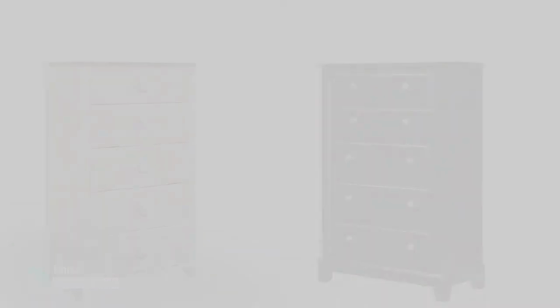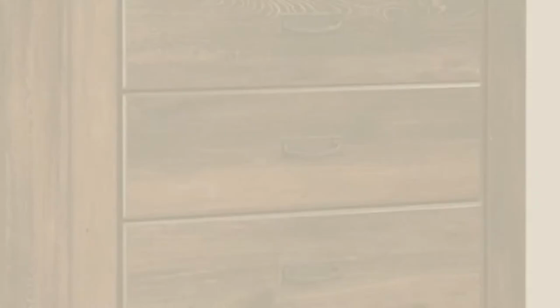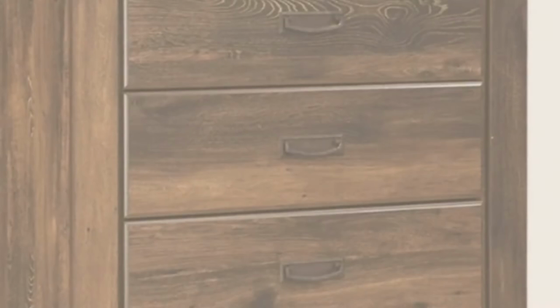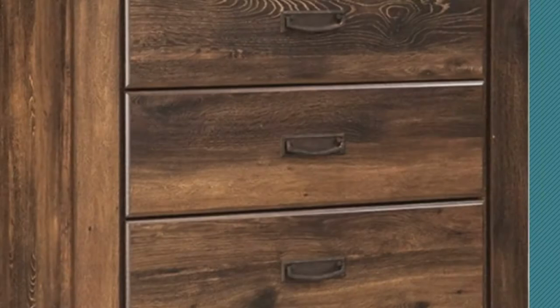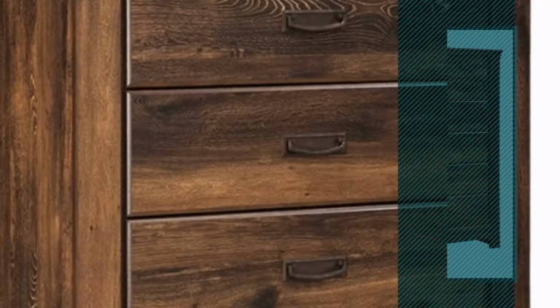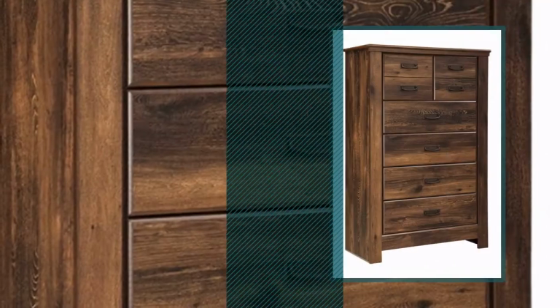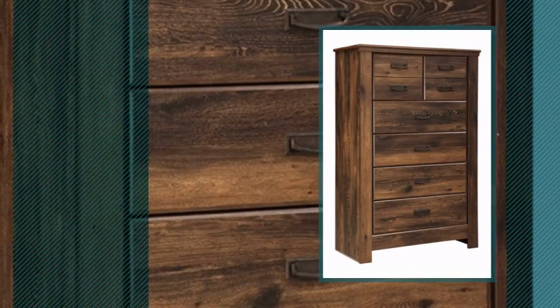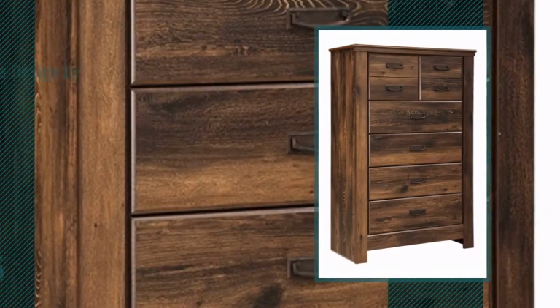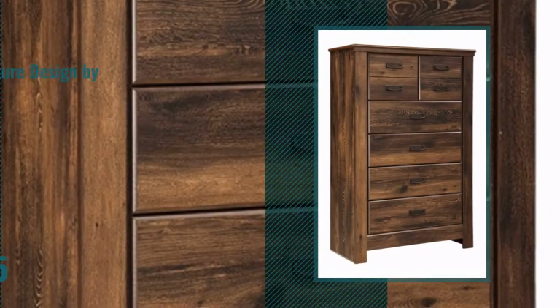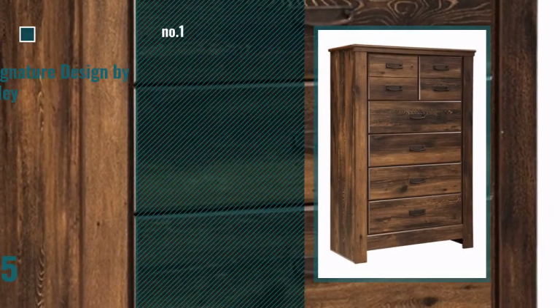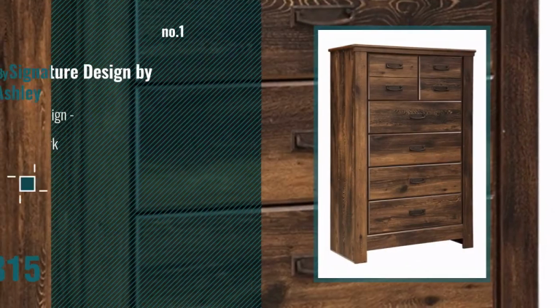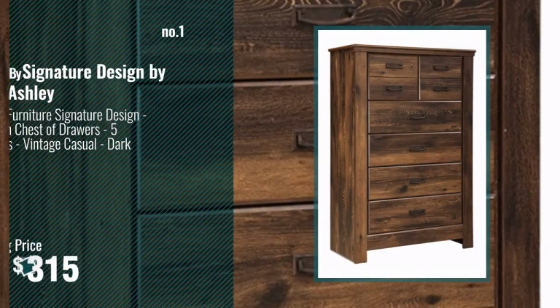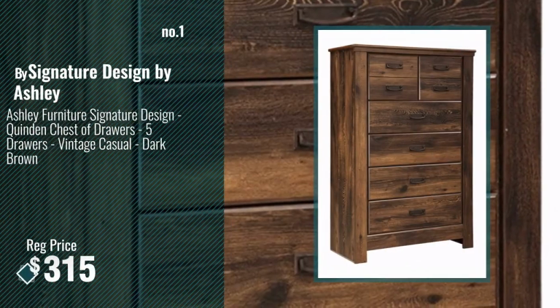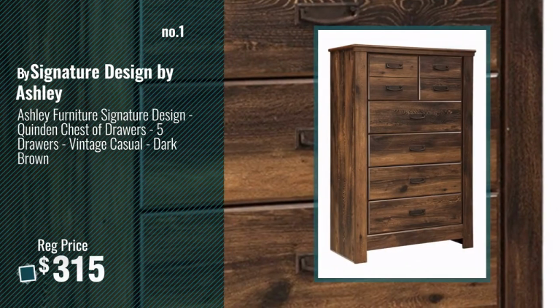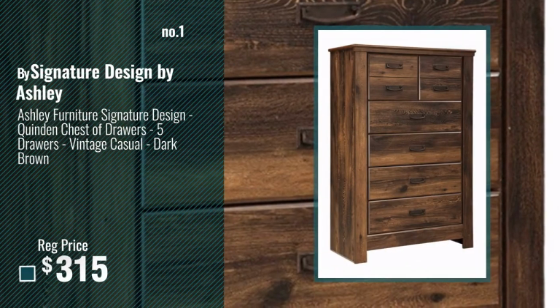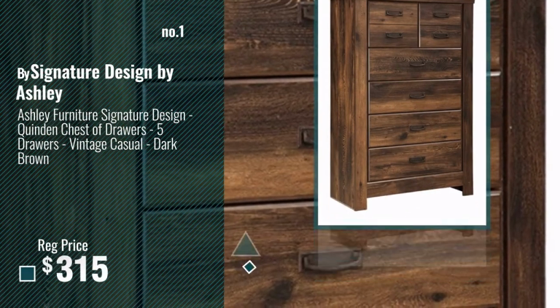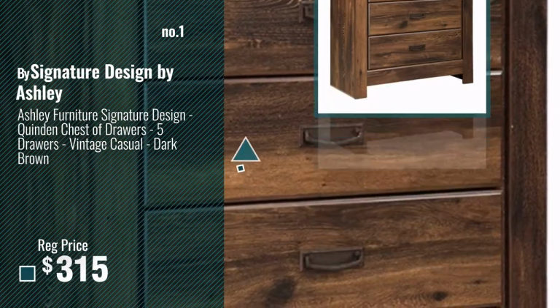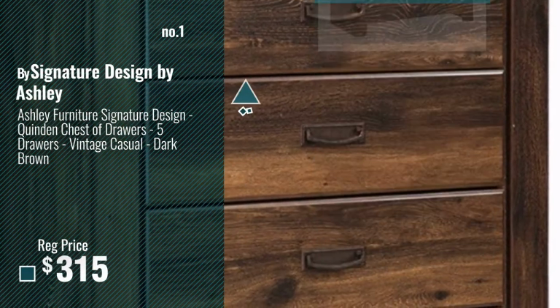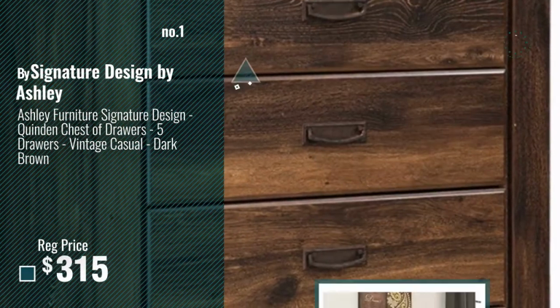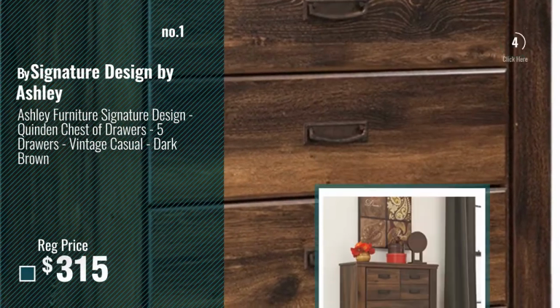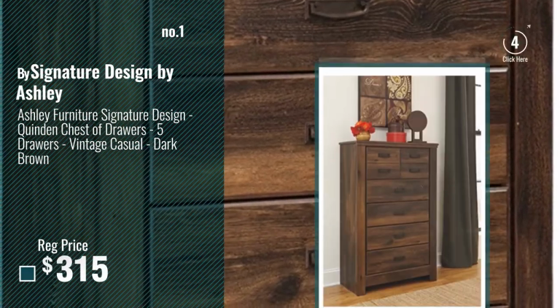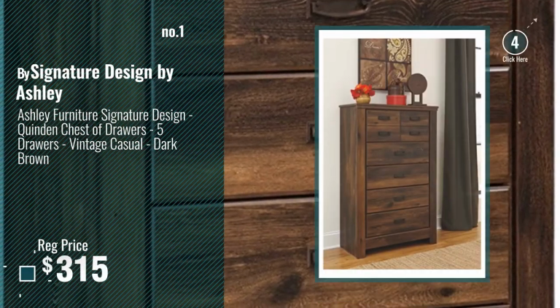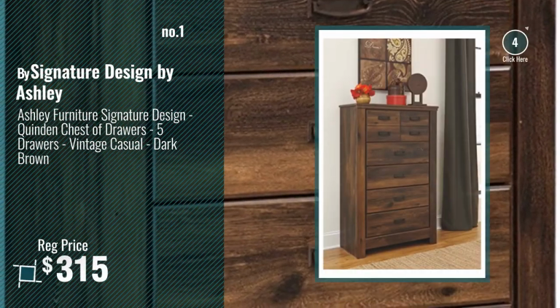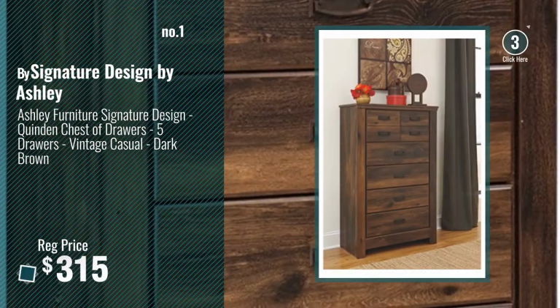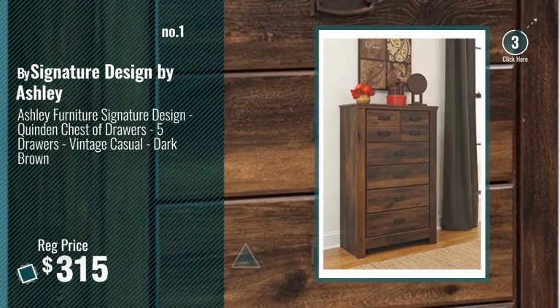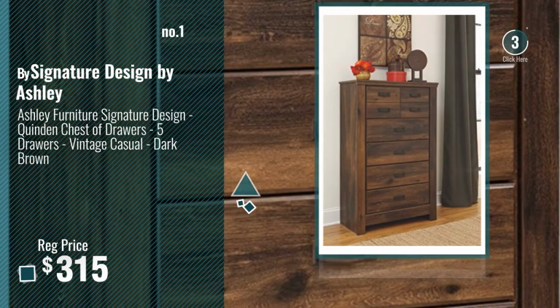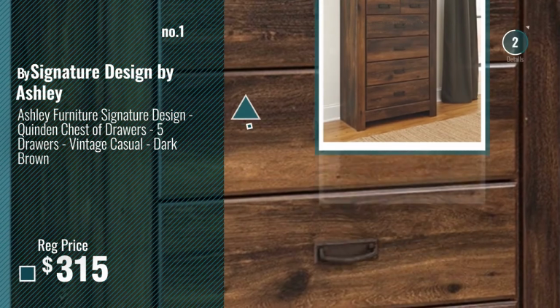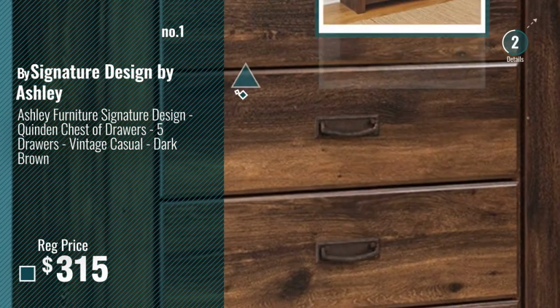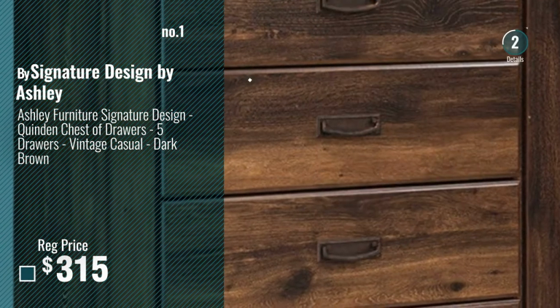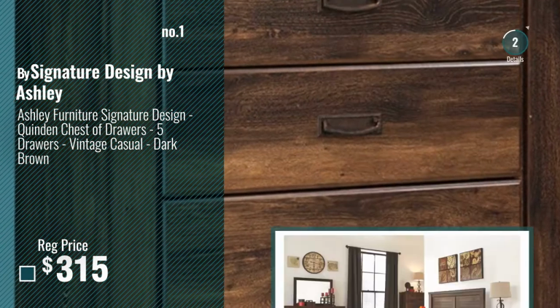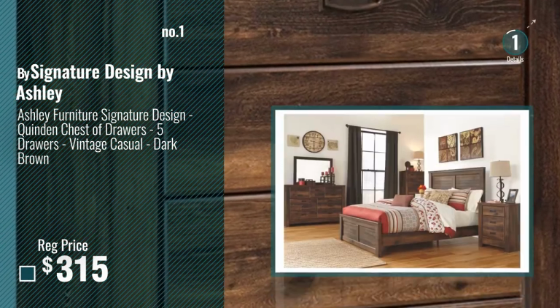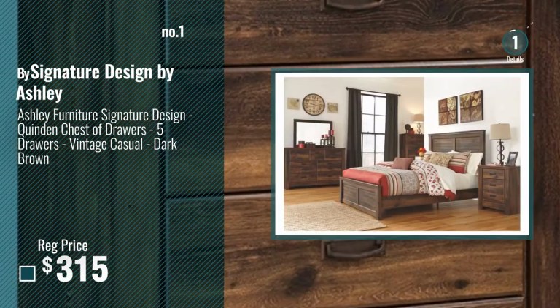Number 1, Most Popular, by Signature Design by Ashley. Watch this video, choose your favorite.